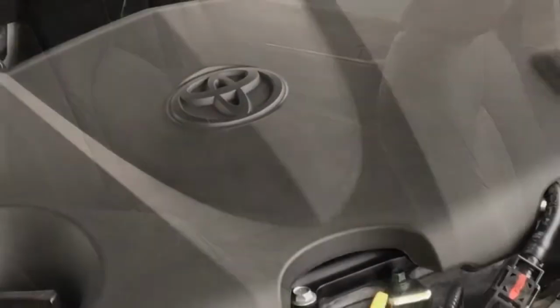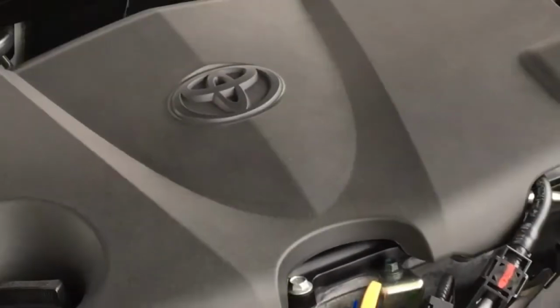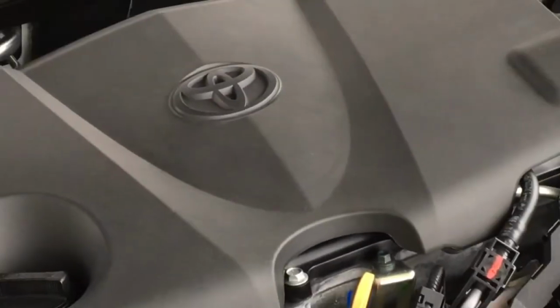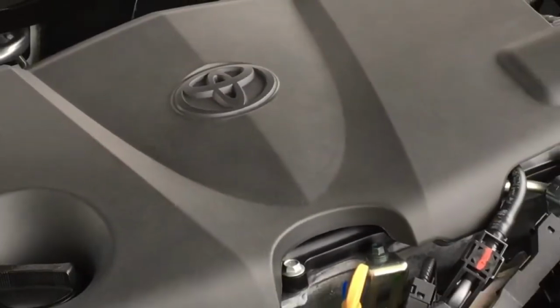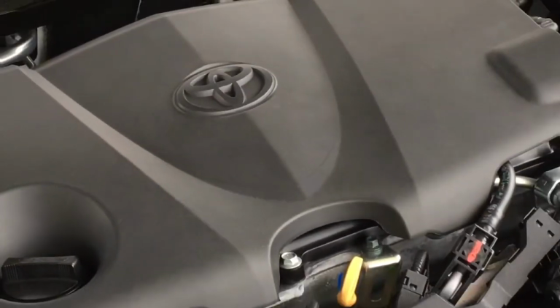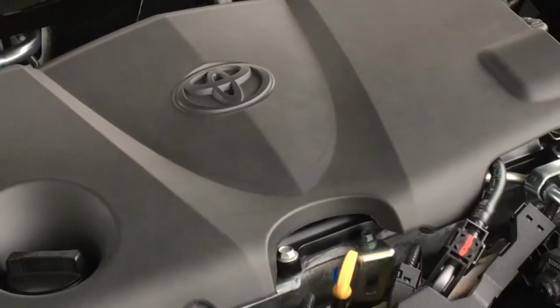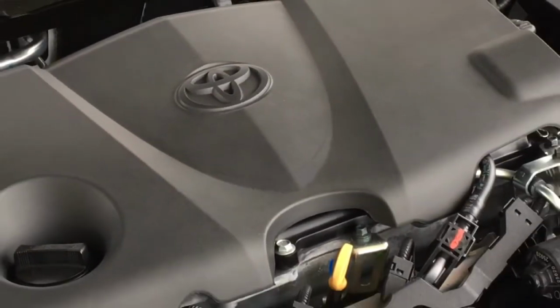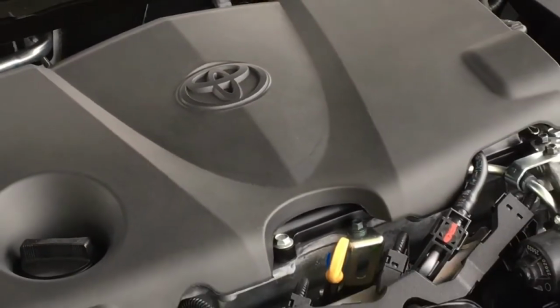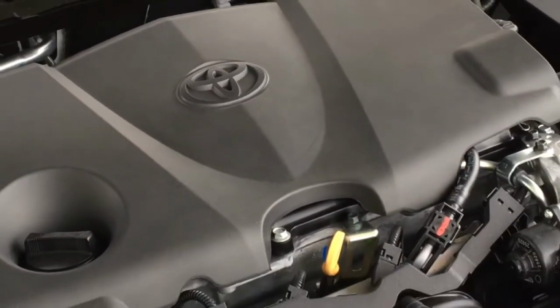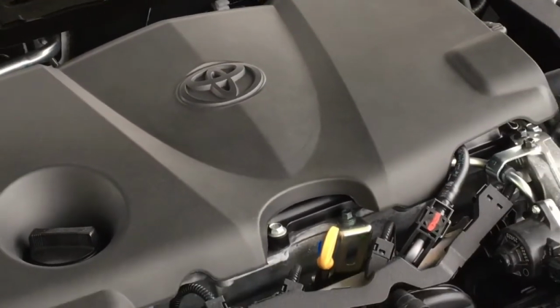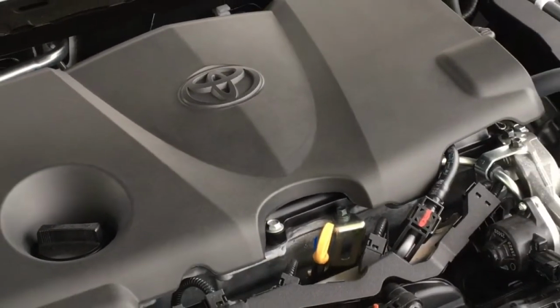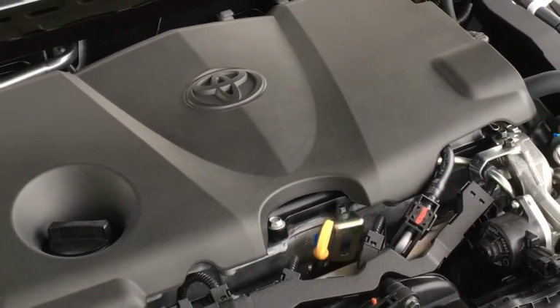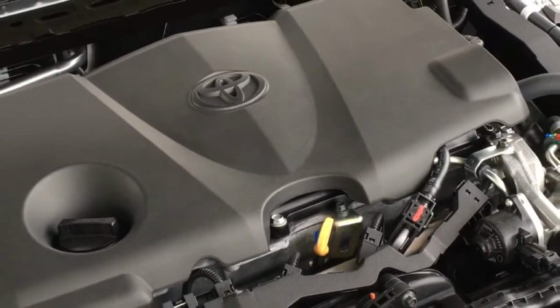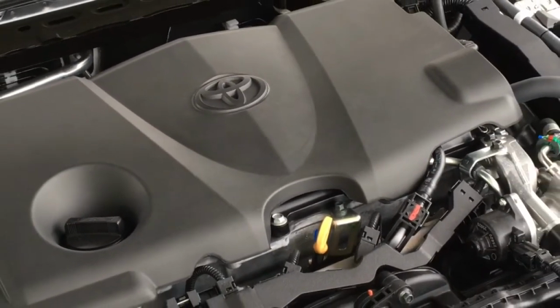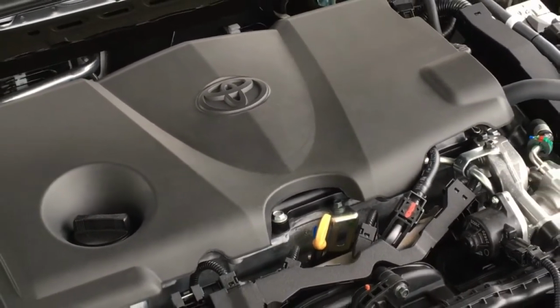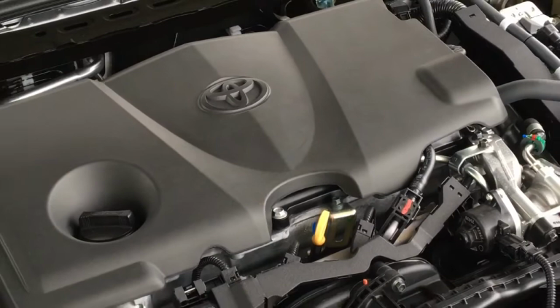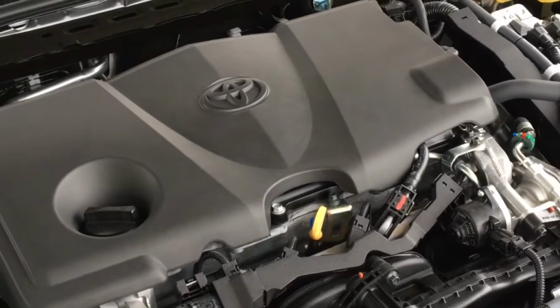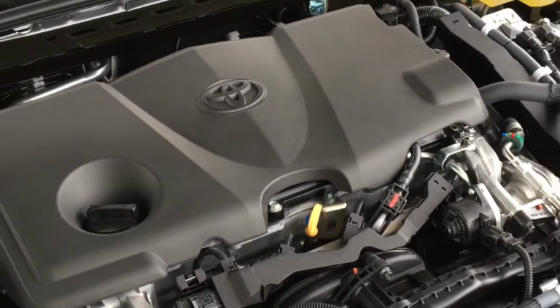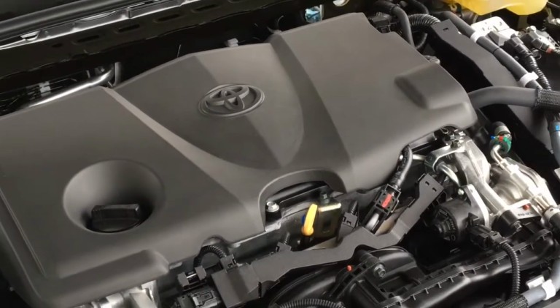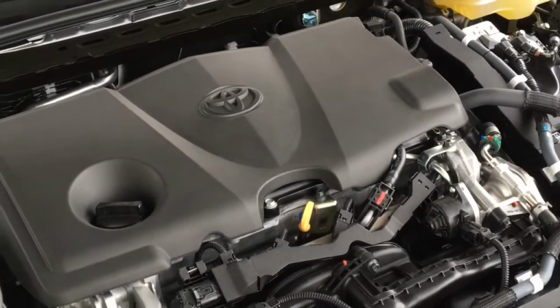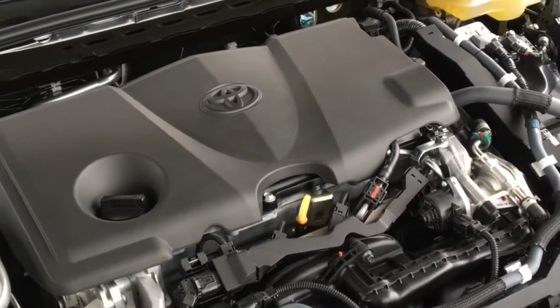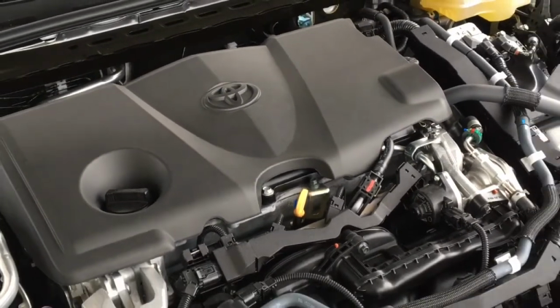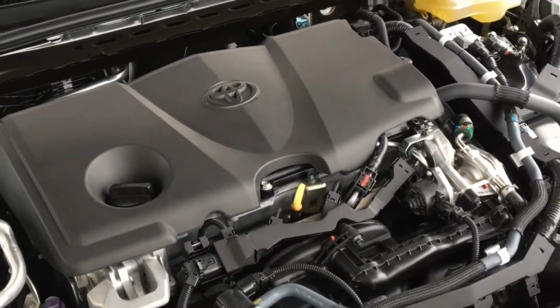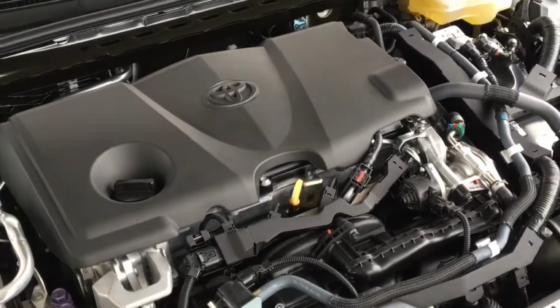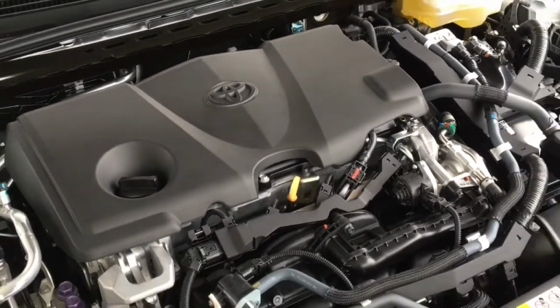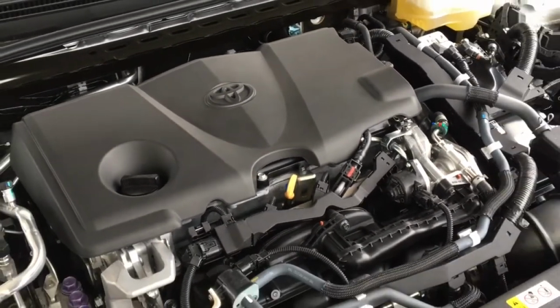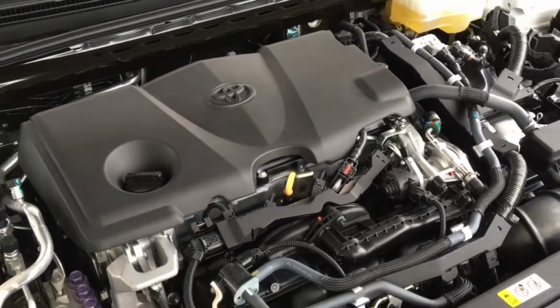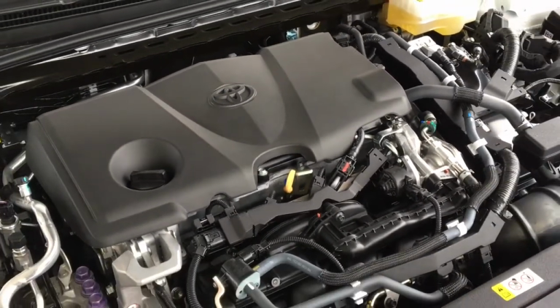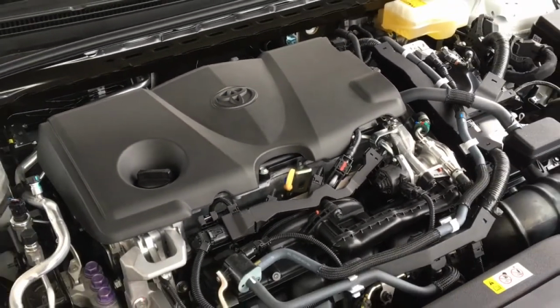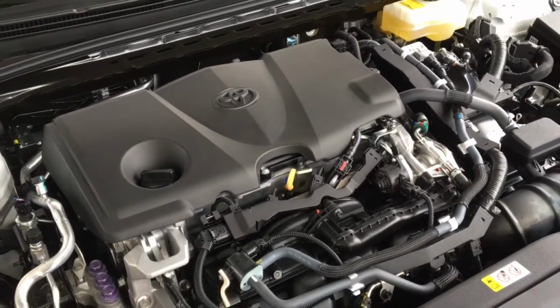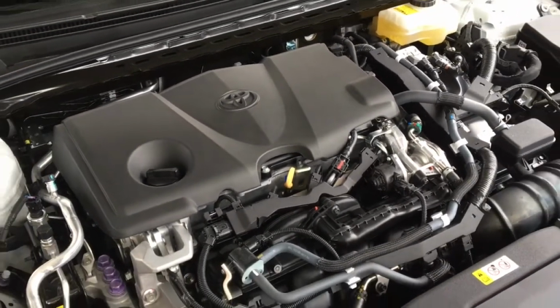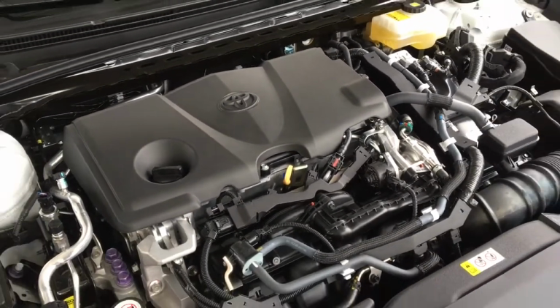Power comes from a combination gas-electric hybrid synergy drive system, mated to a continuously variable automatic transmission.